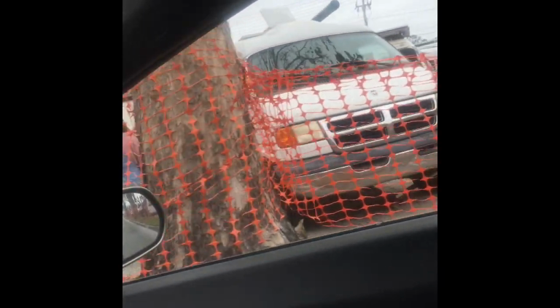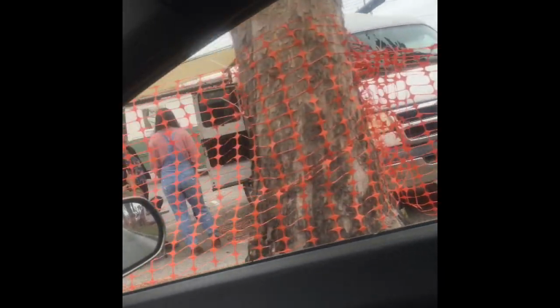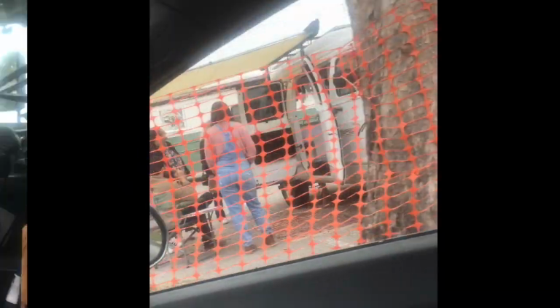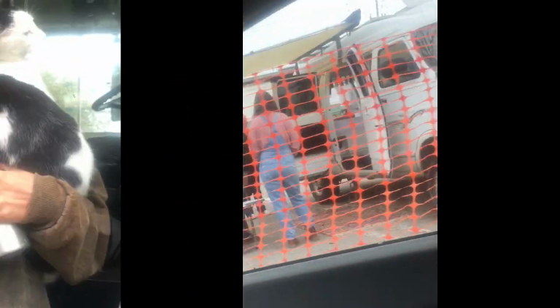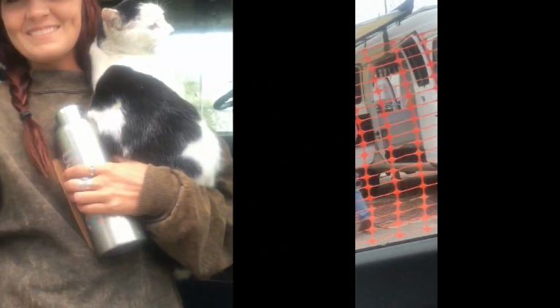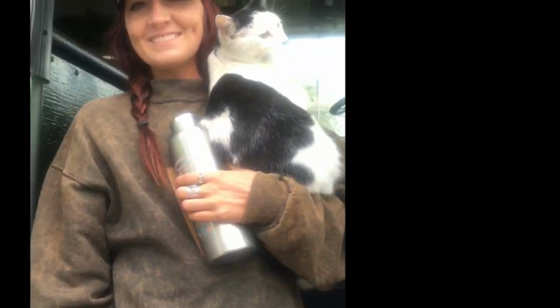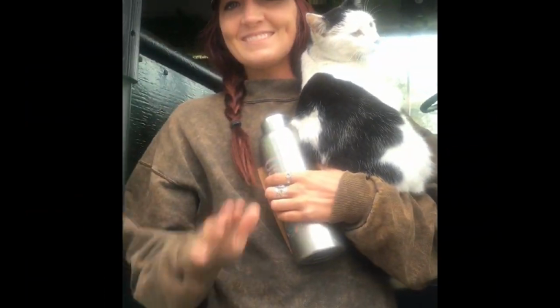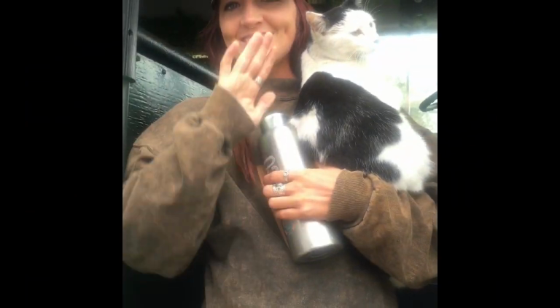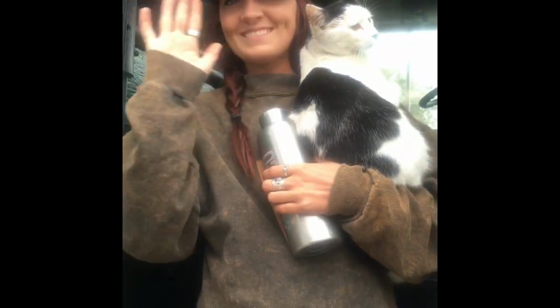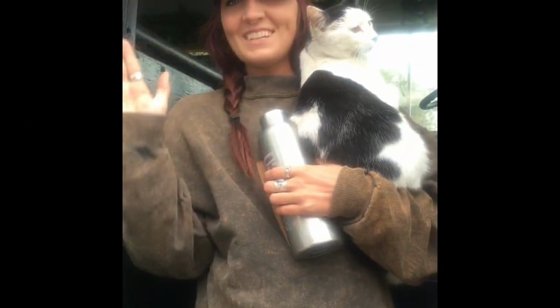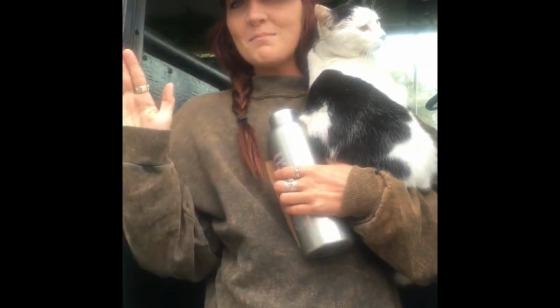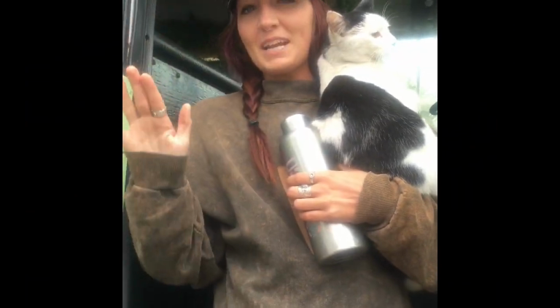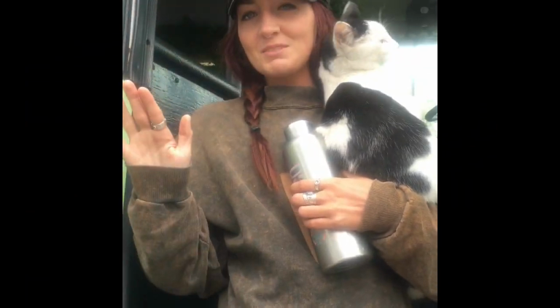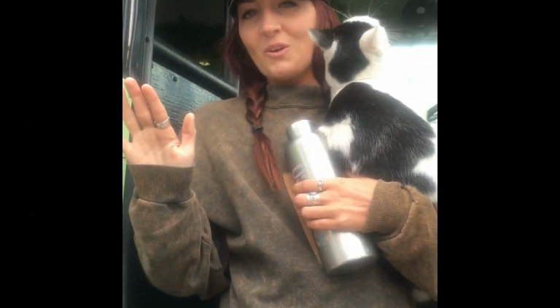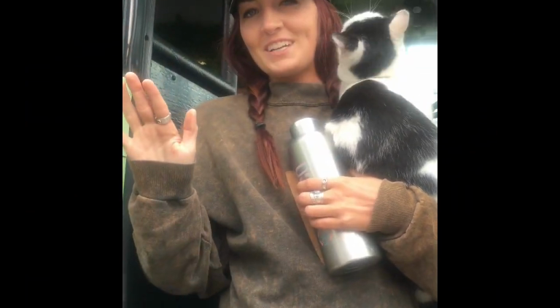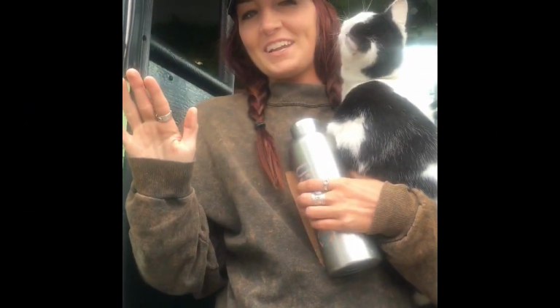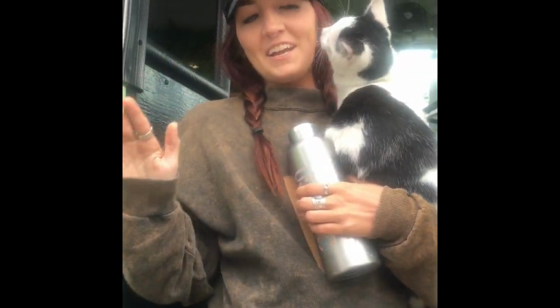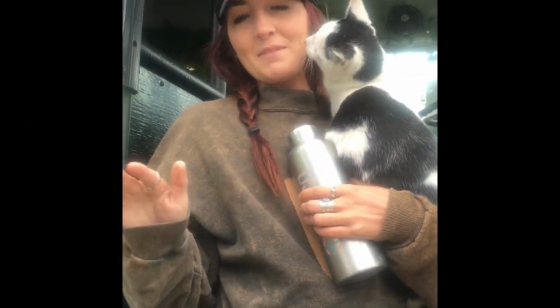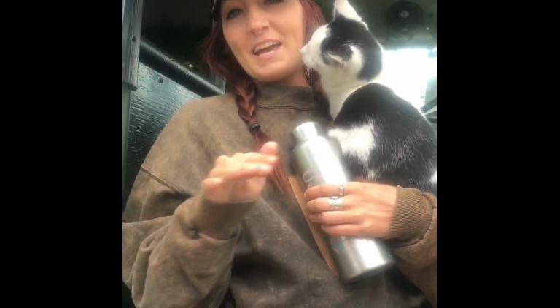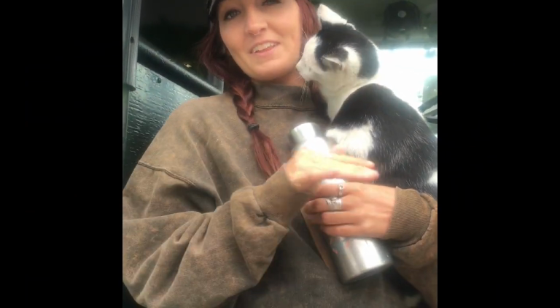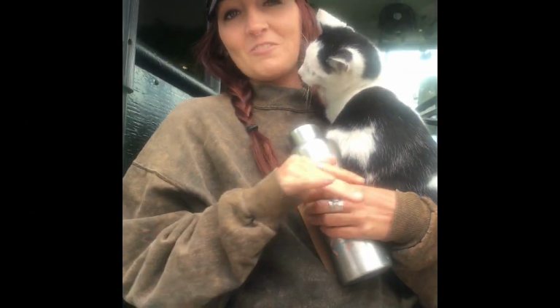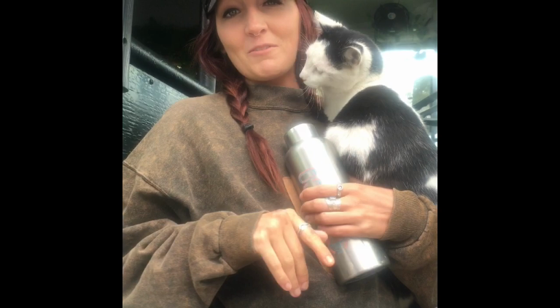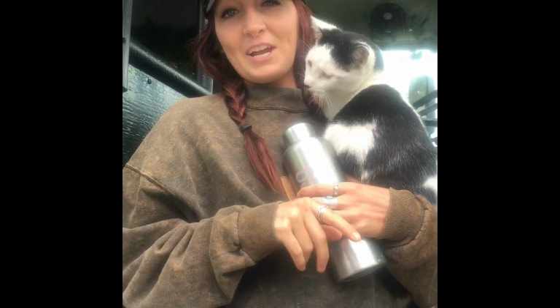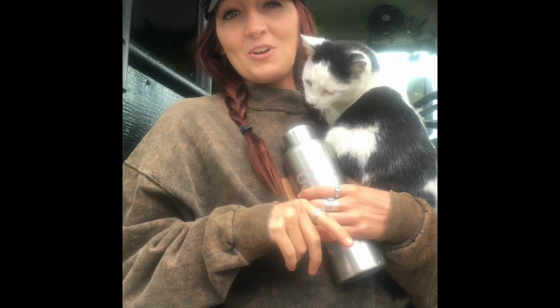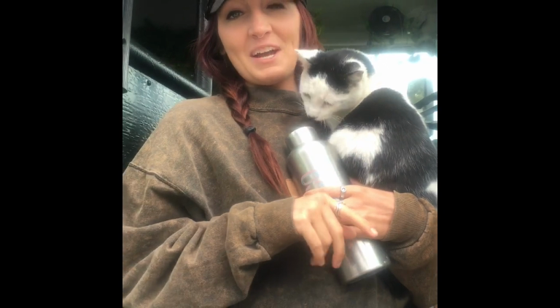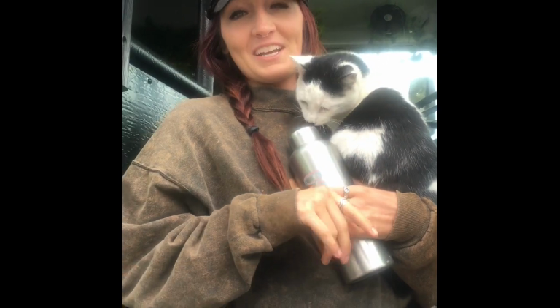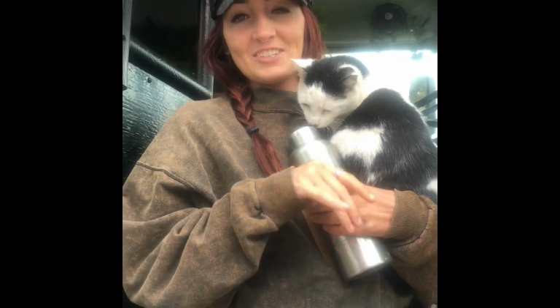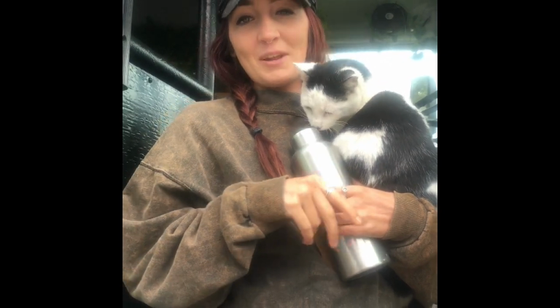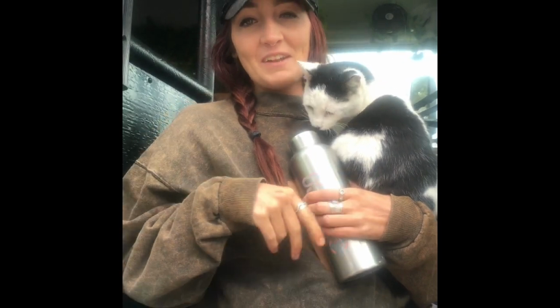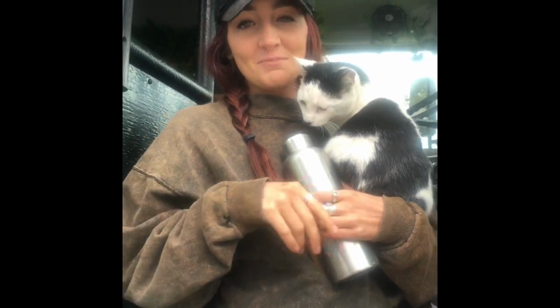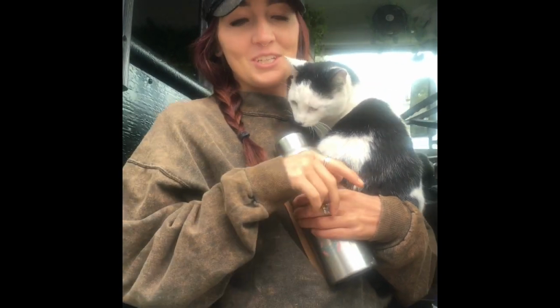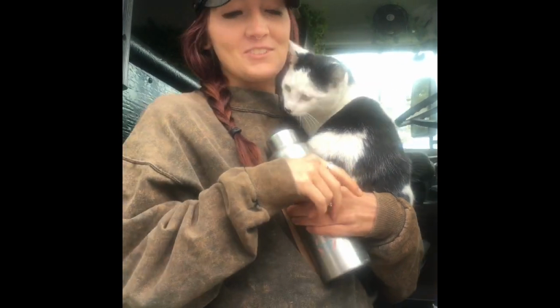My name's Courtney. I'm at the Wrong Way Home on Instagram, Facebook, and YouTube.